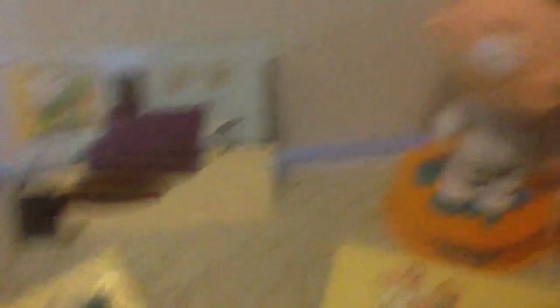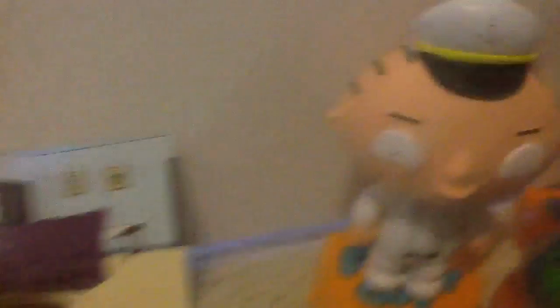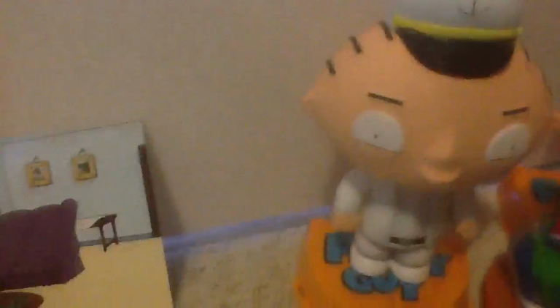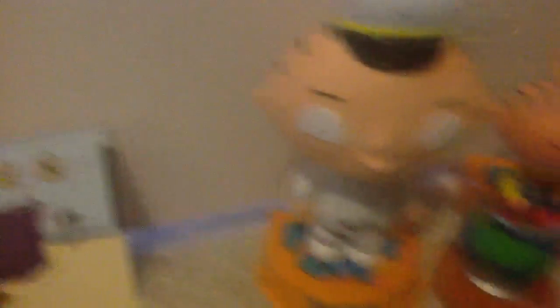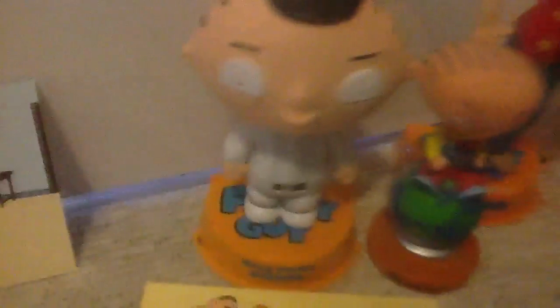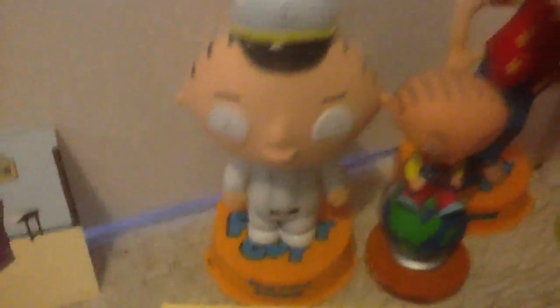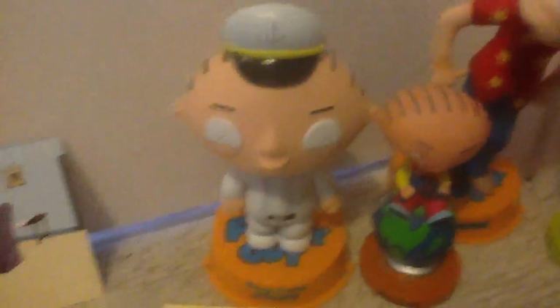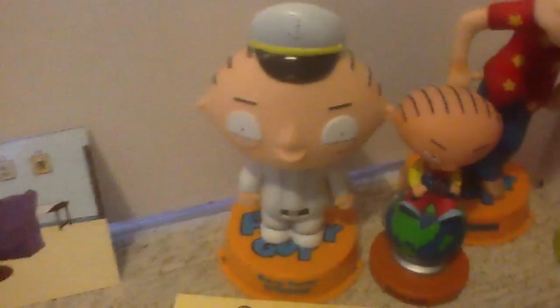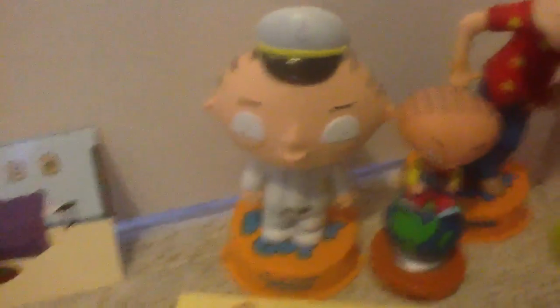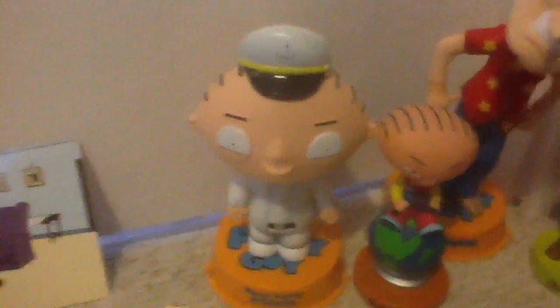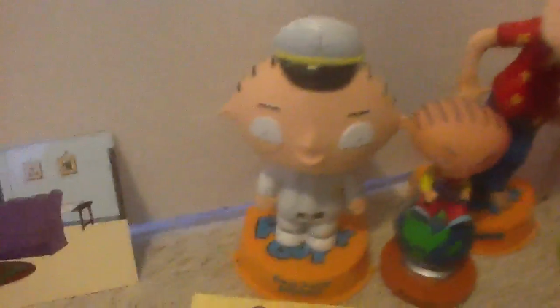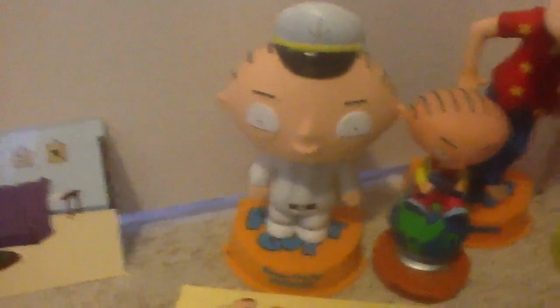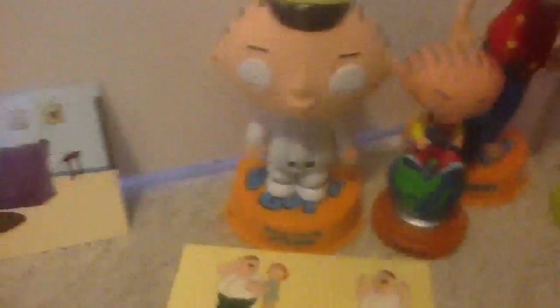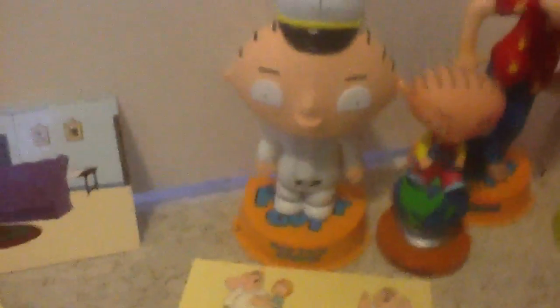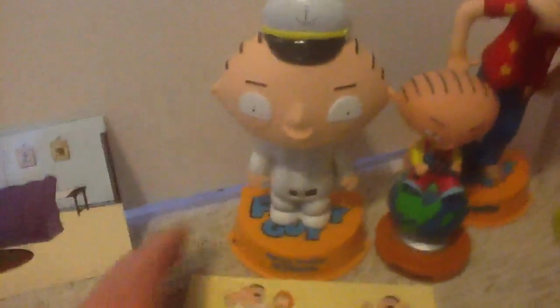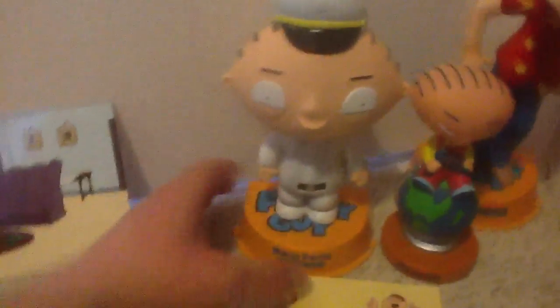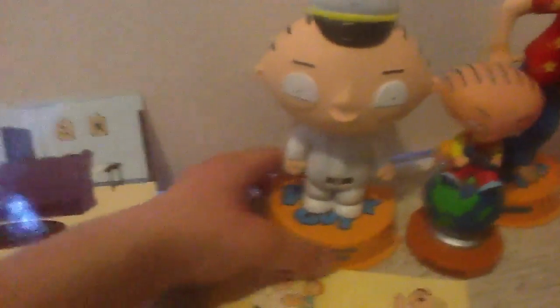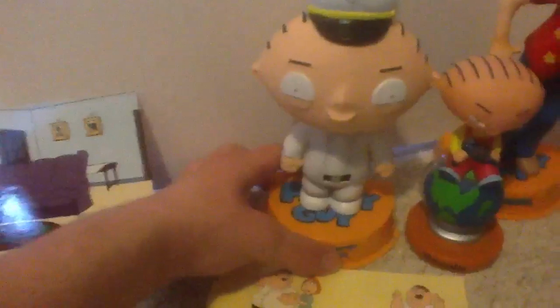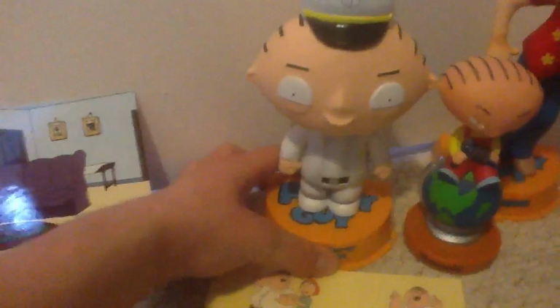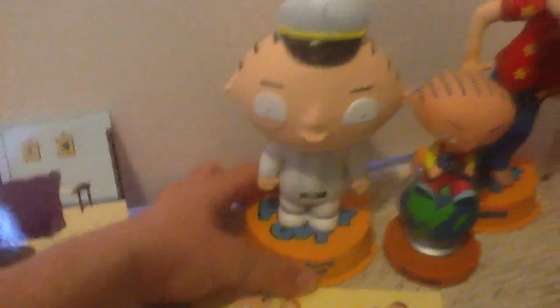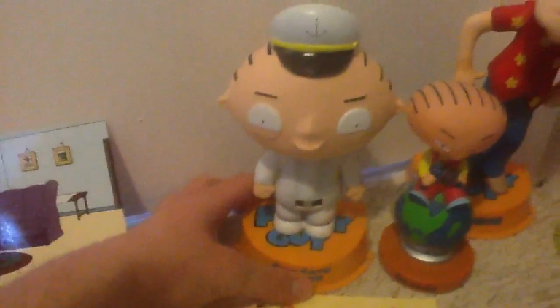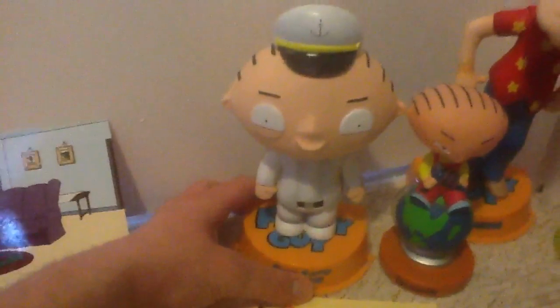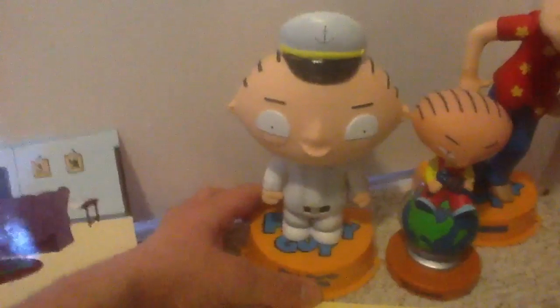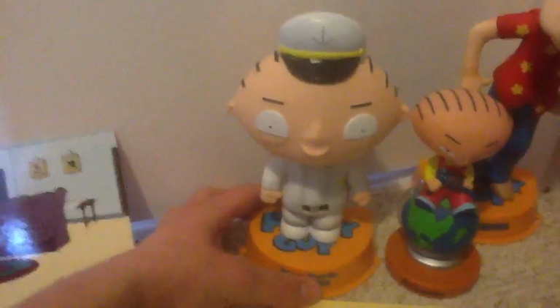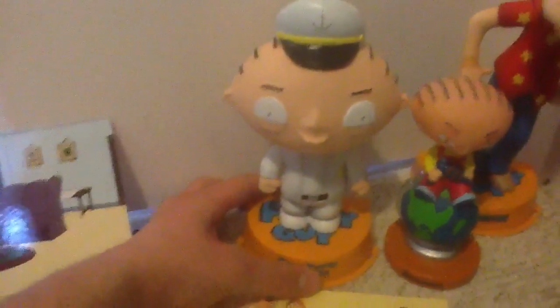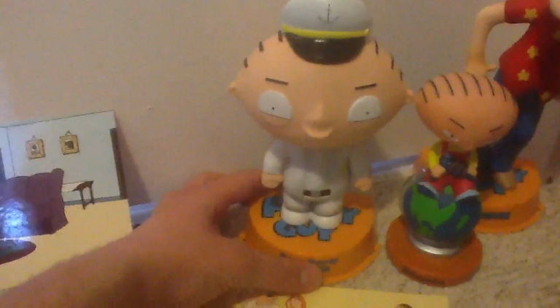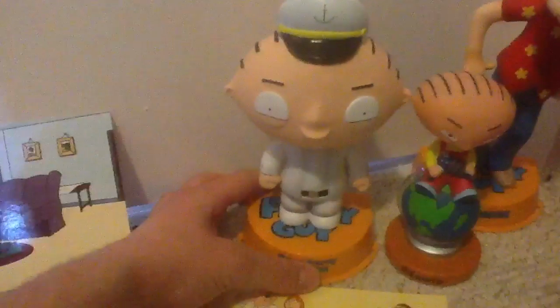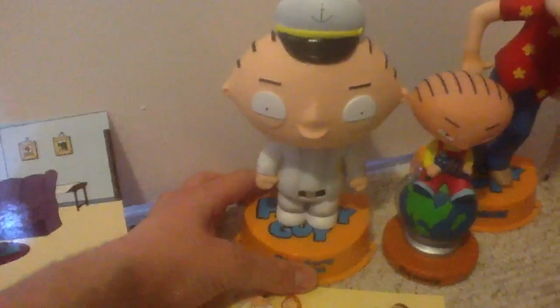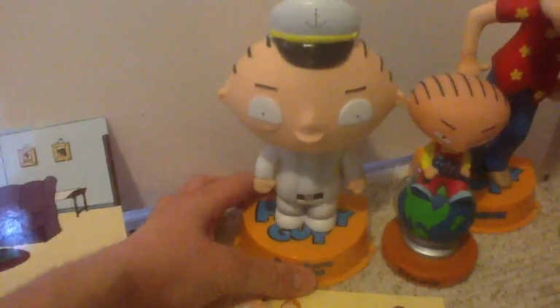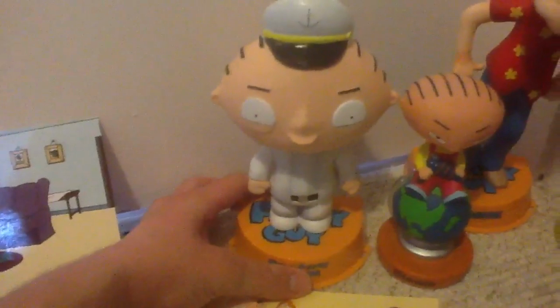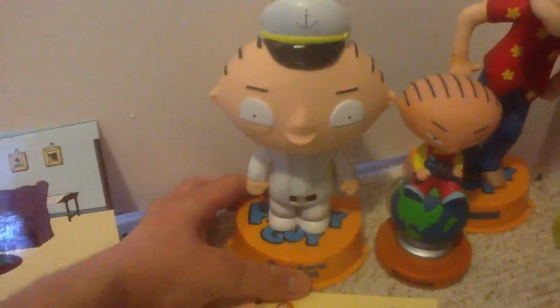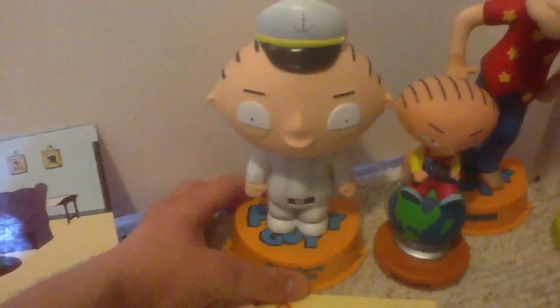Here we have the talking Sexy Party Stewie, which is pretty cool. It says things like: 'This calls for a sexy party.' 'How delightful.'